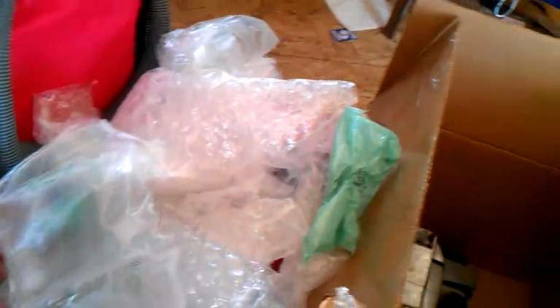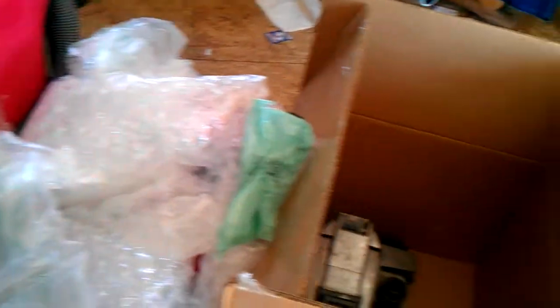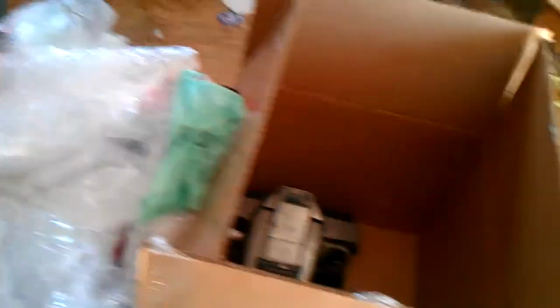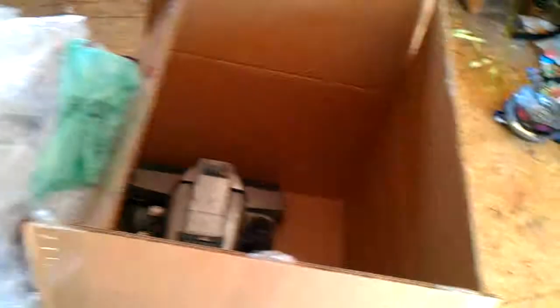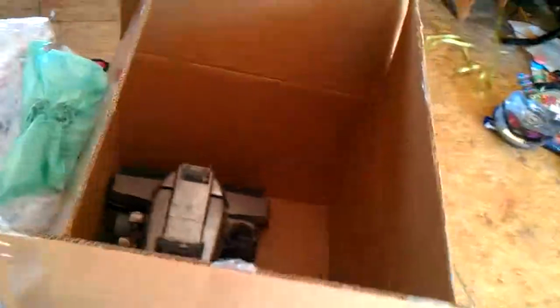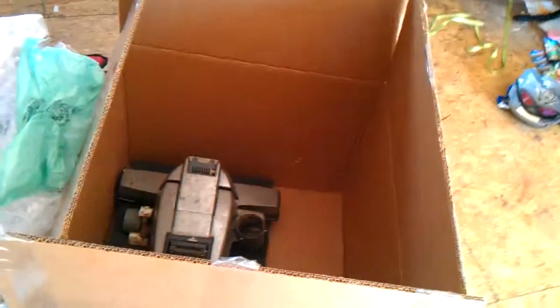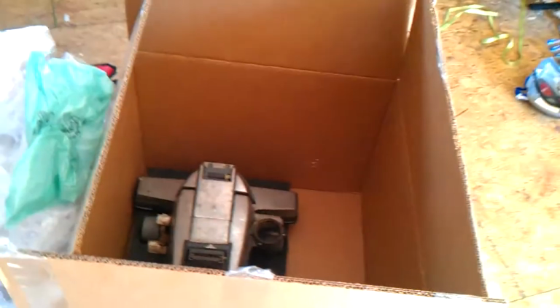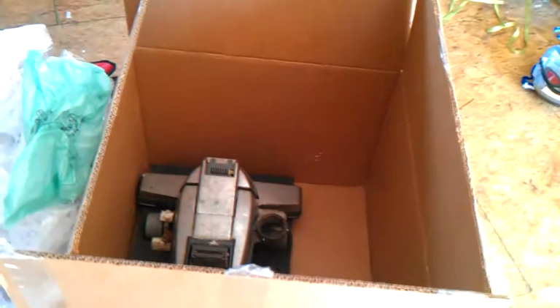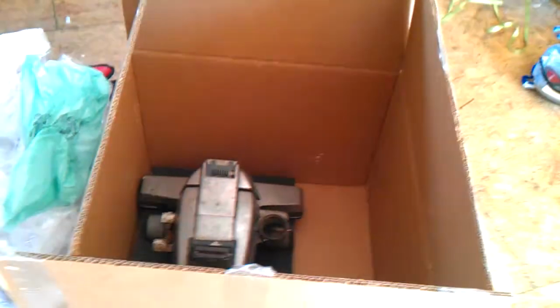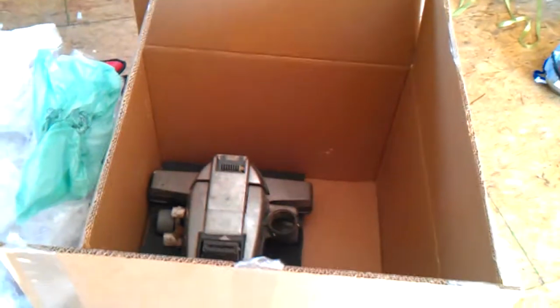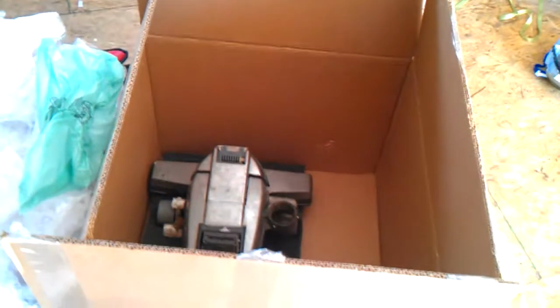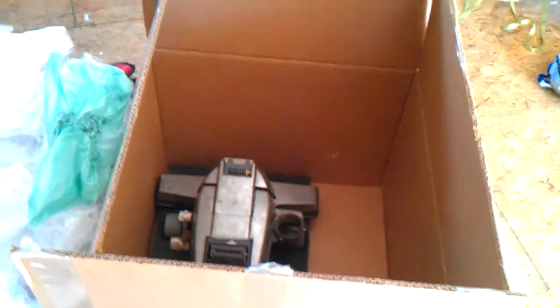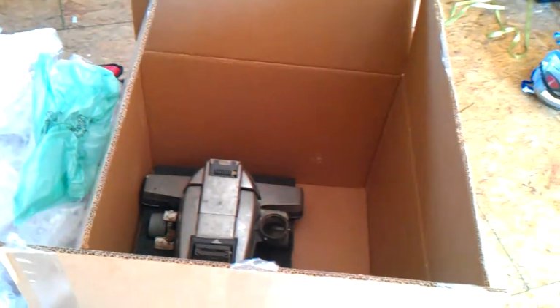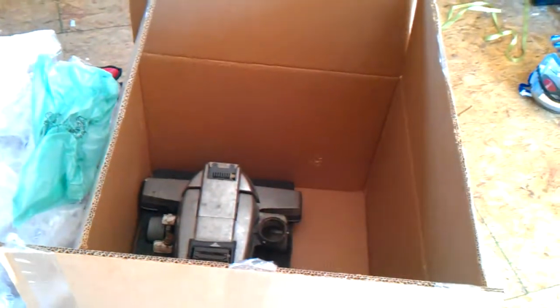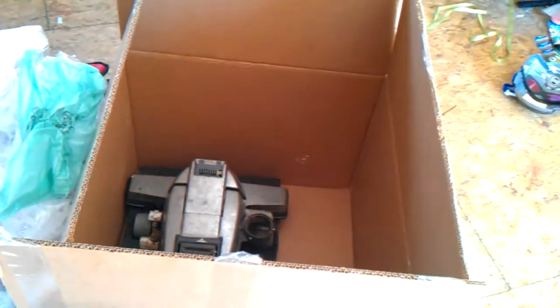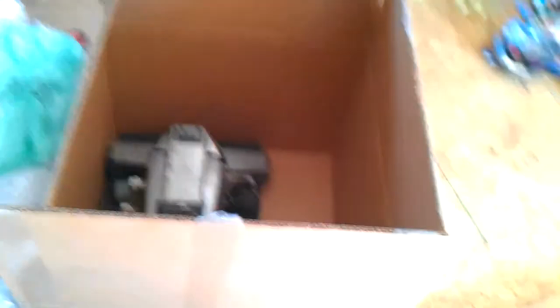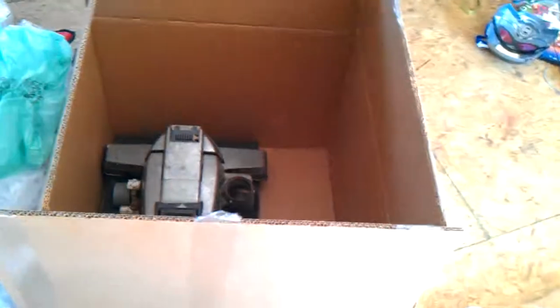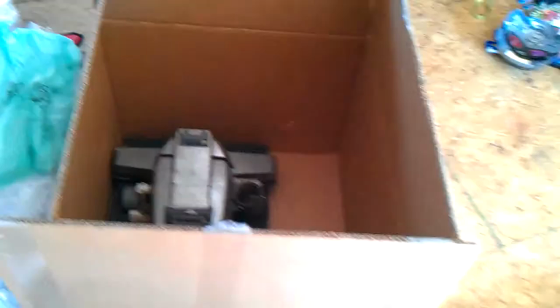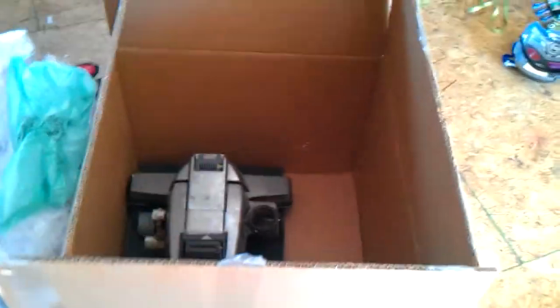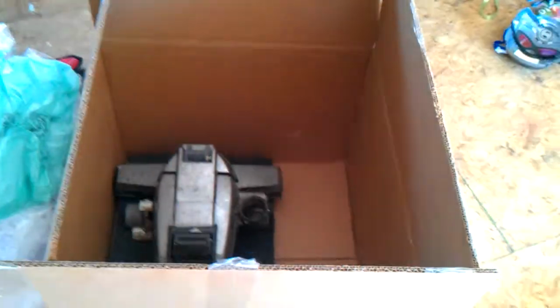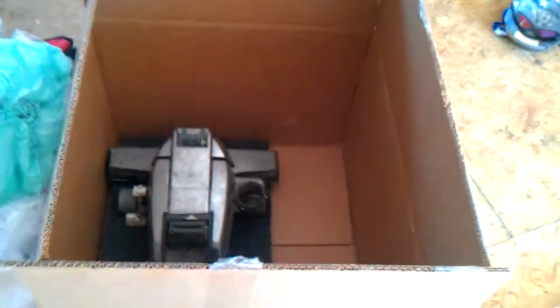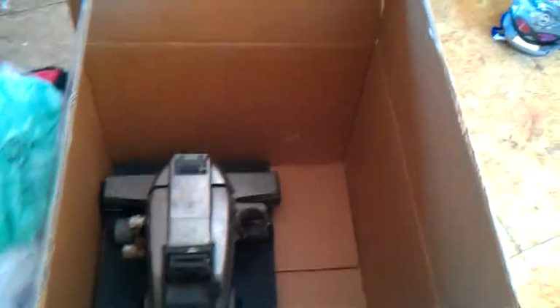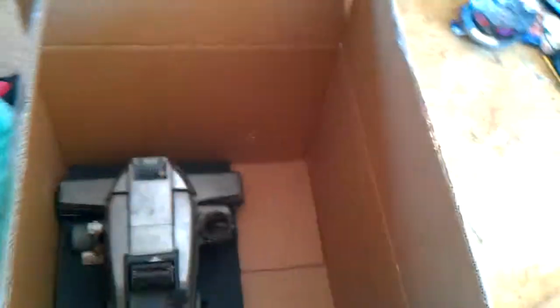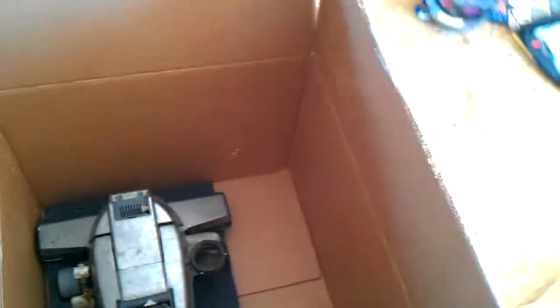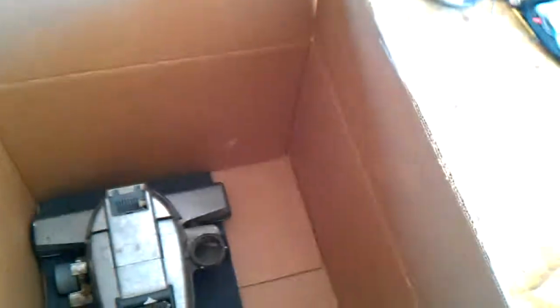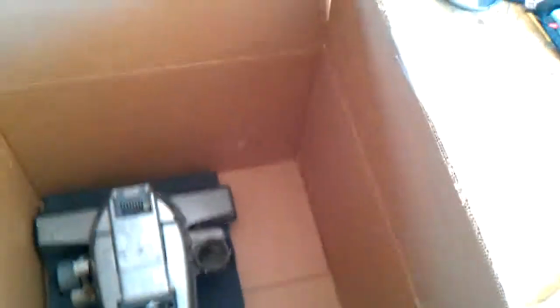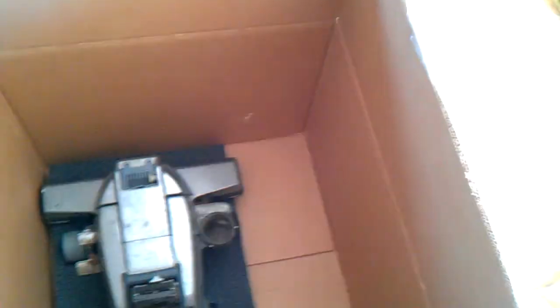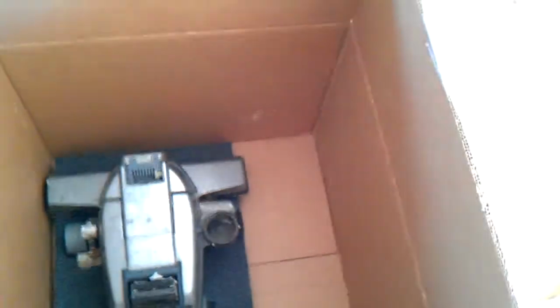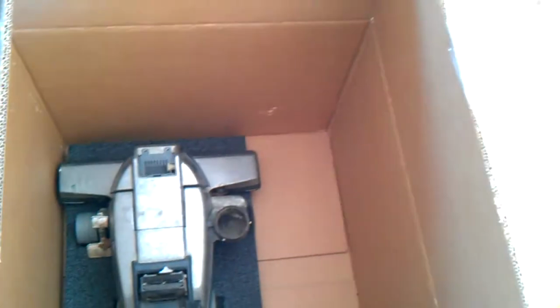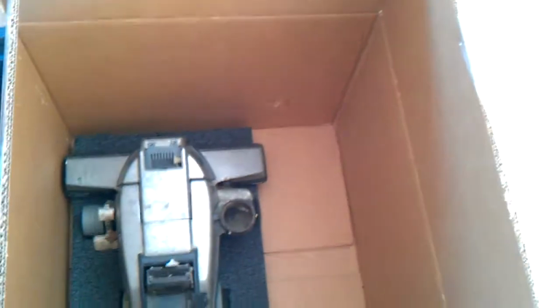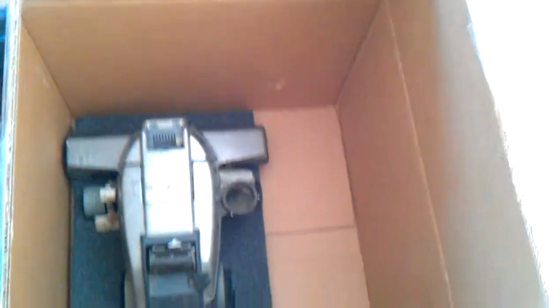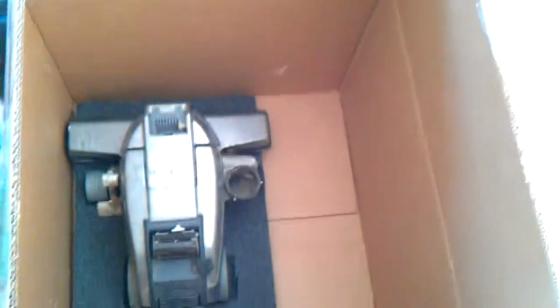What that does is it protects everything from being damaged during shipment.